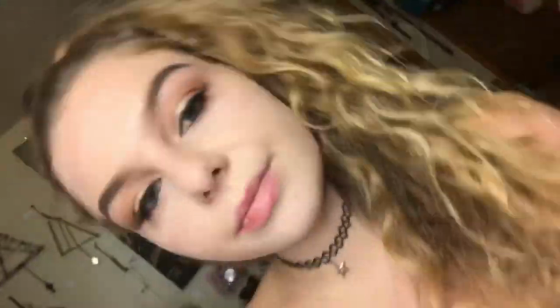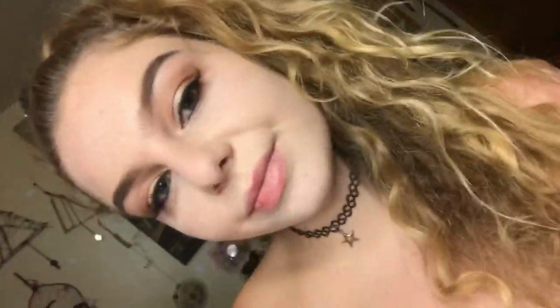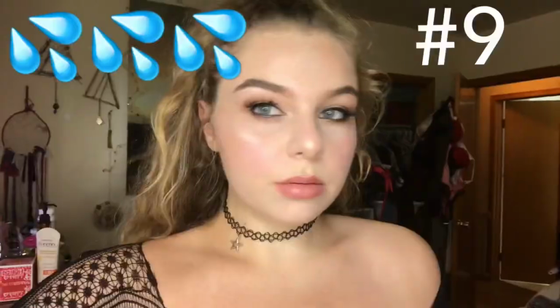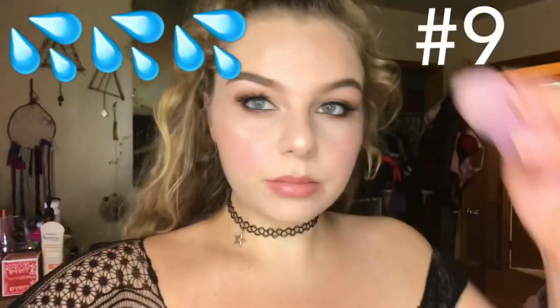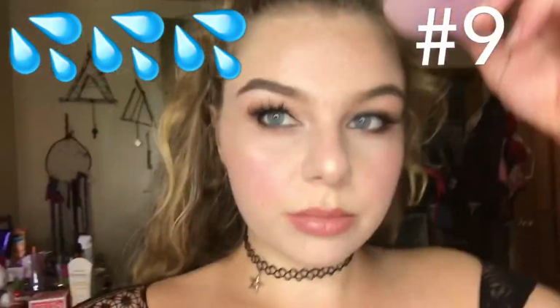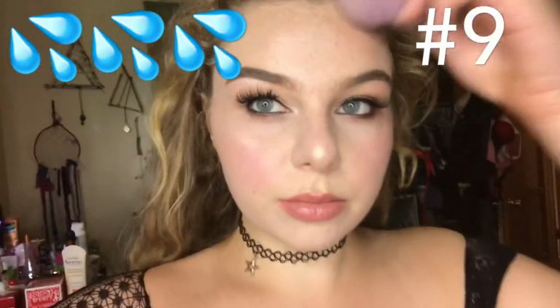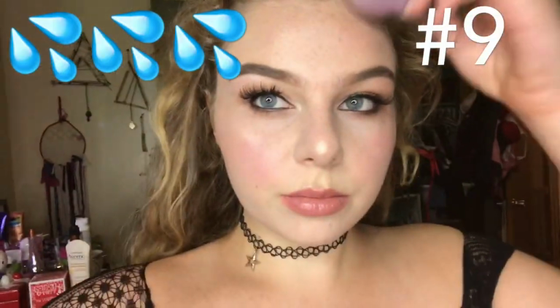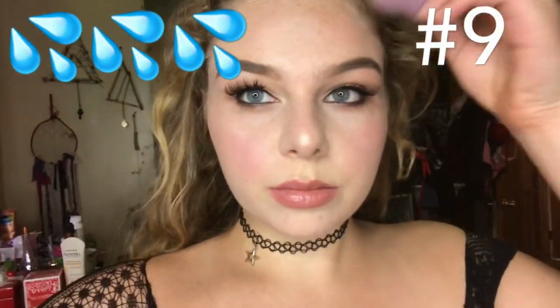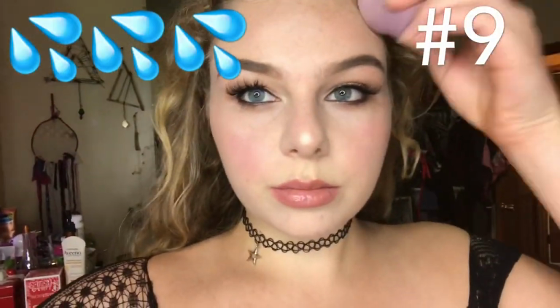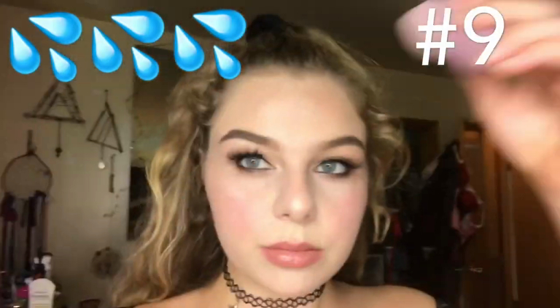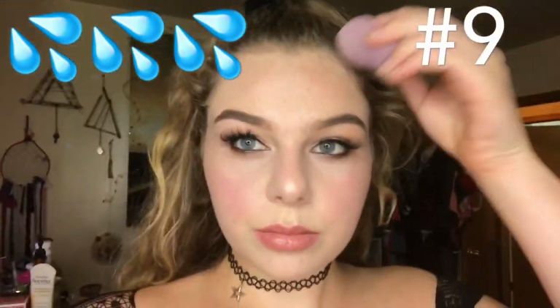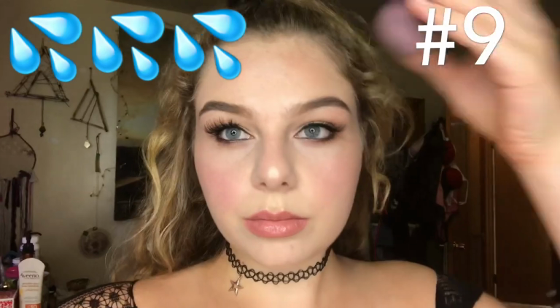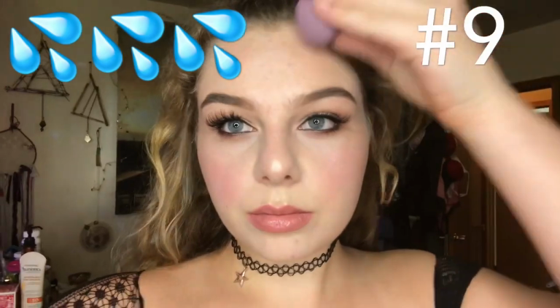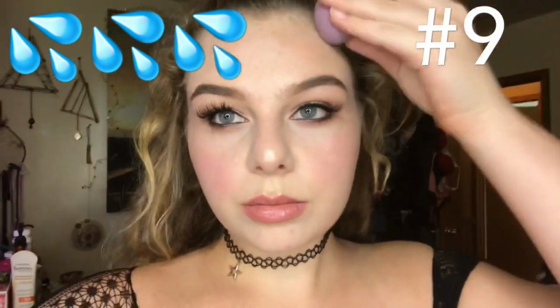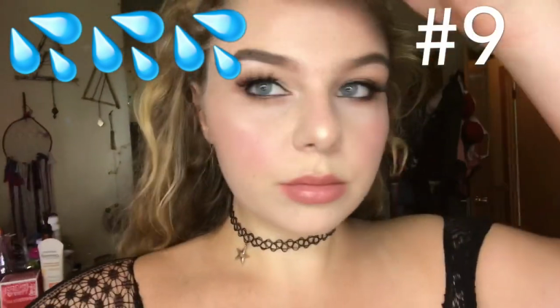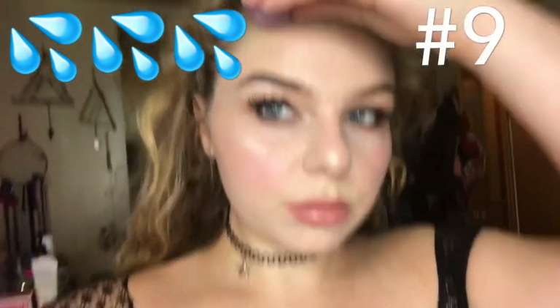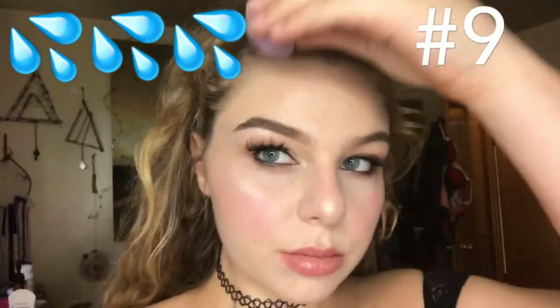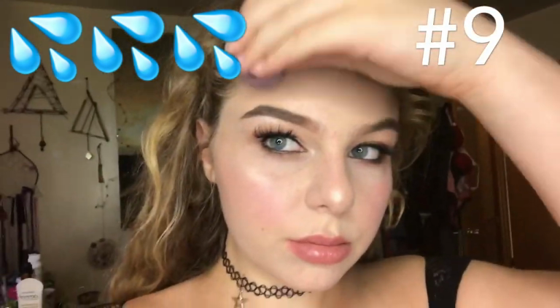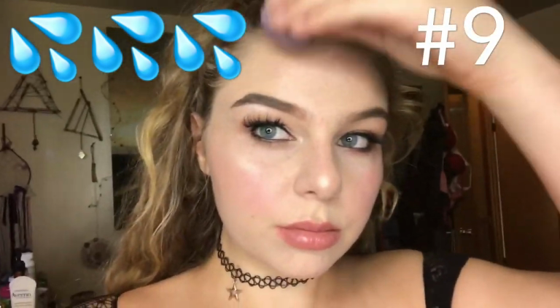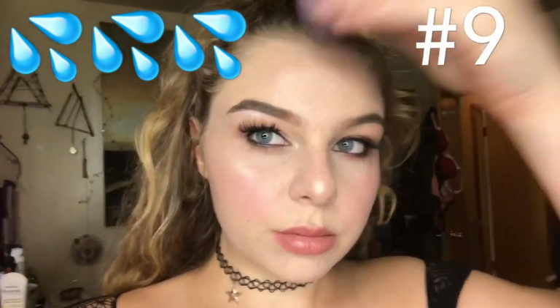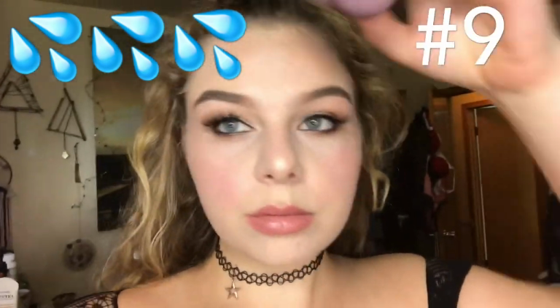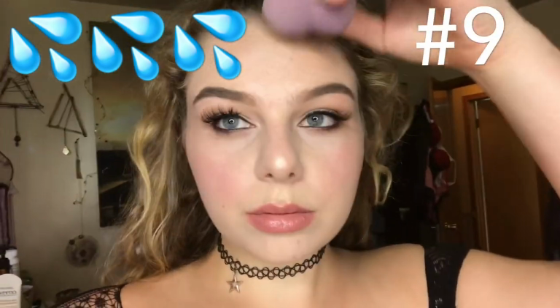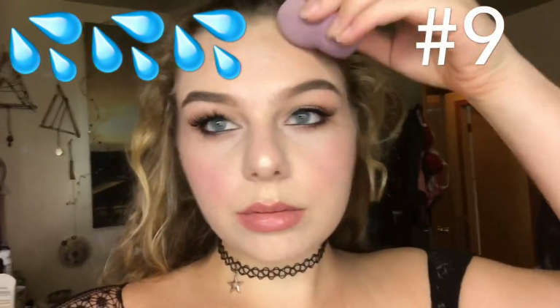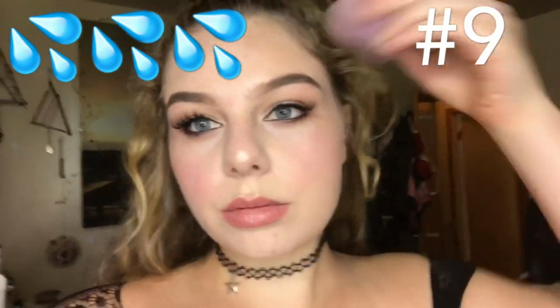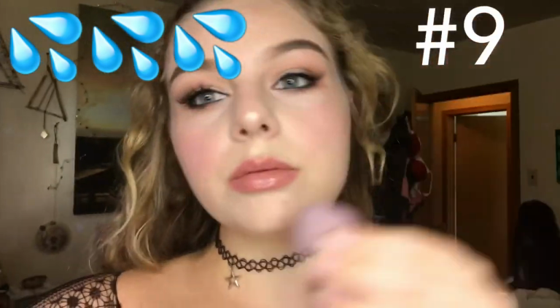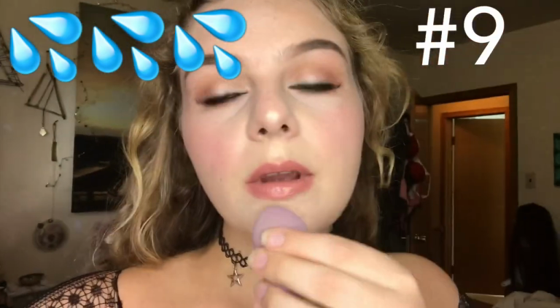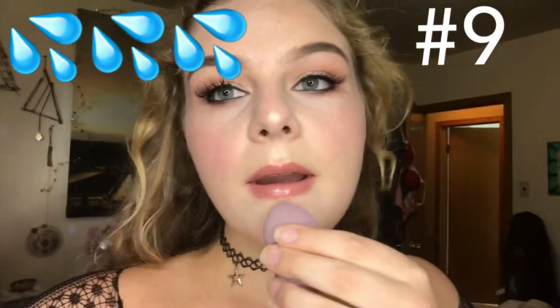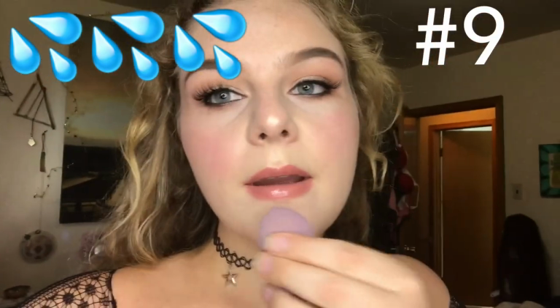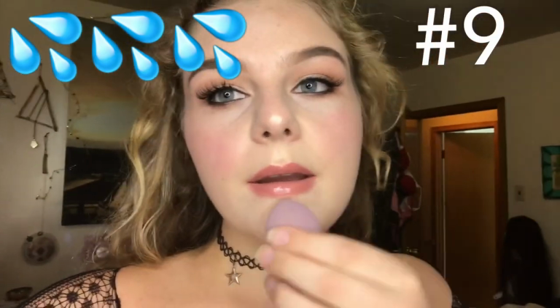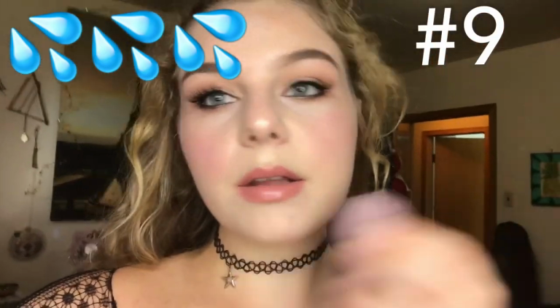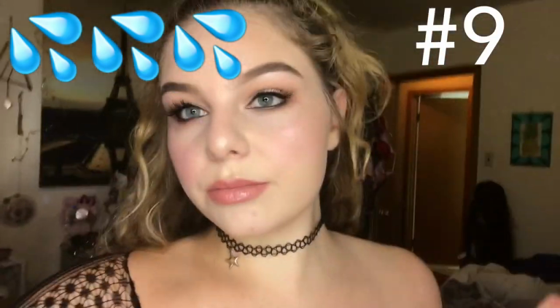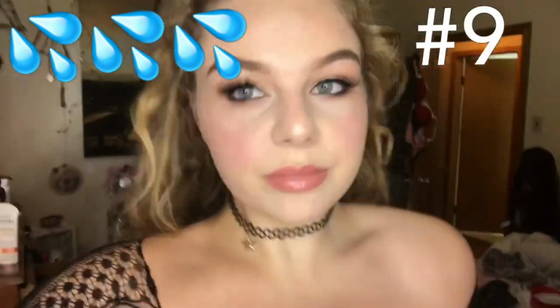Beauty hack number nine: for sweaty, hot days, use a beauty blender to soak up the sweat. That way you won't ruin all your makeup.